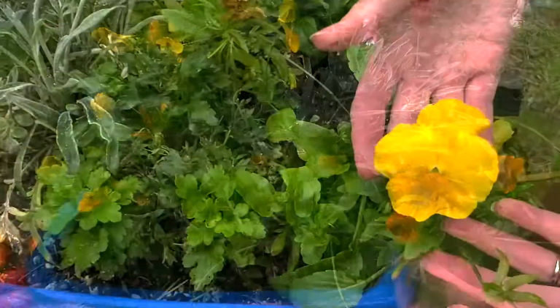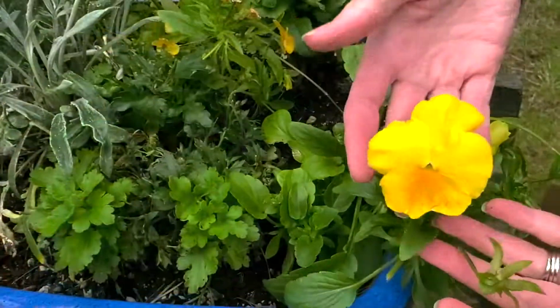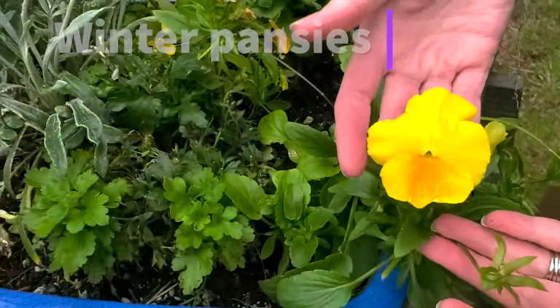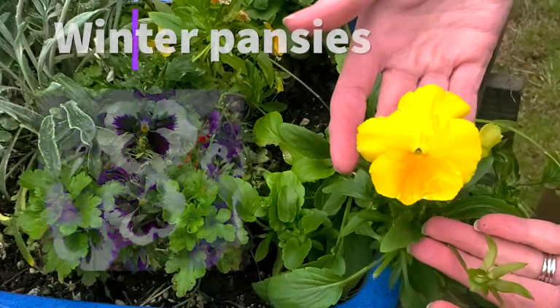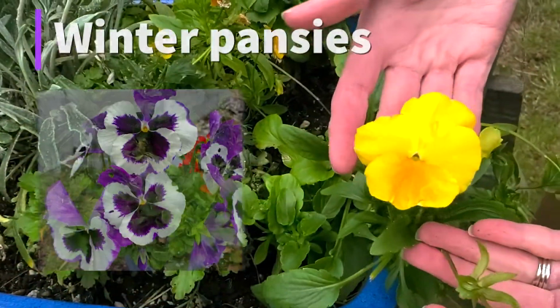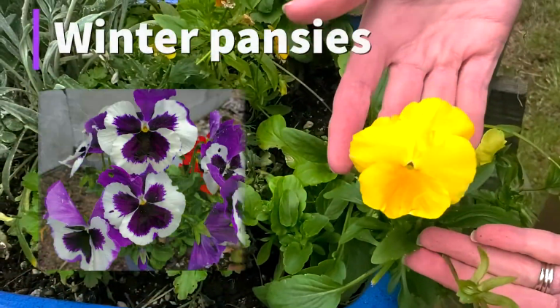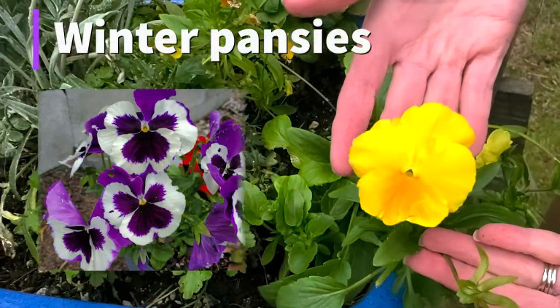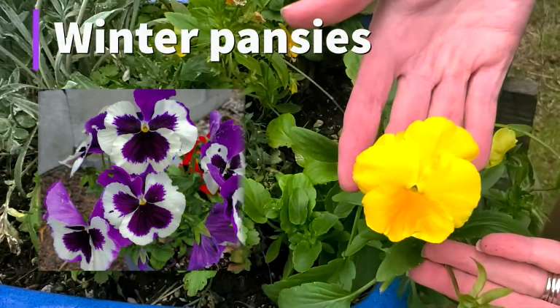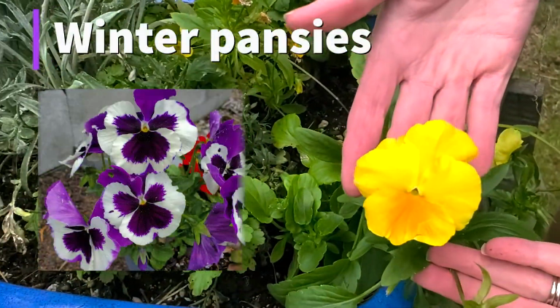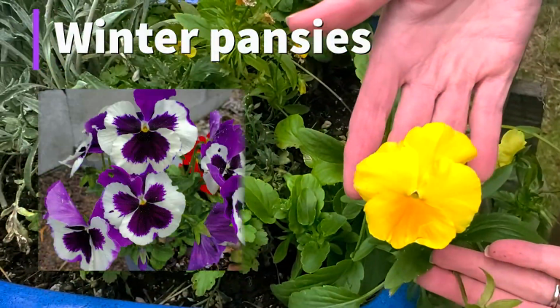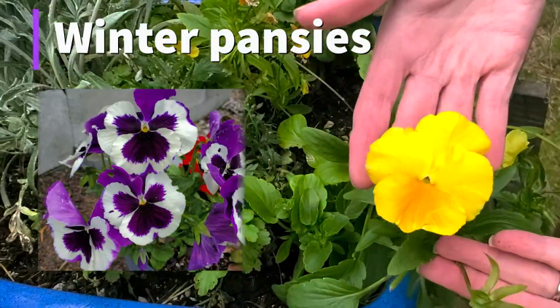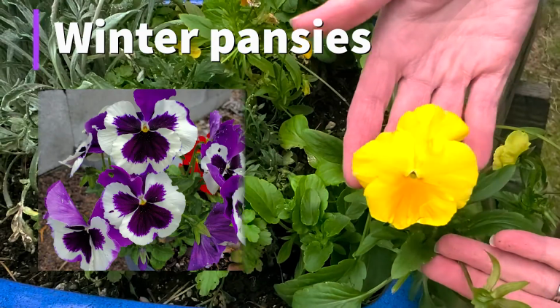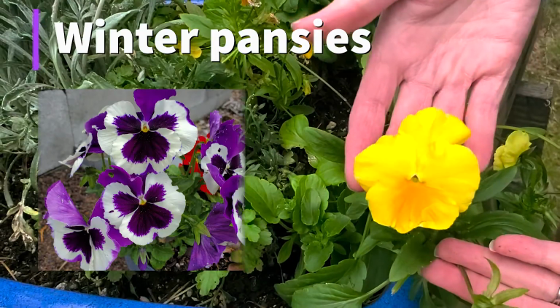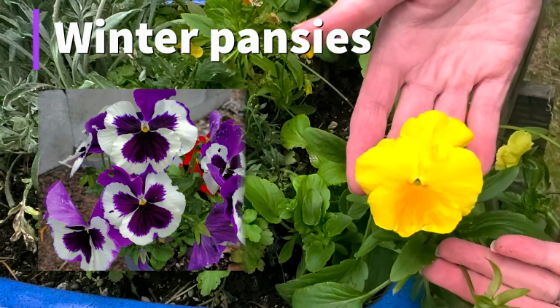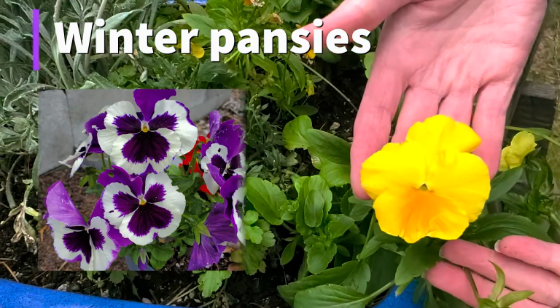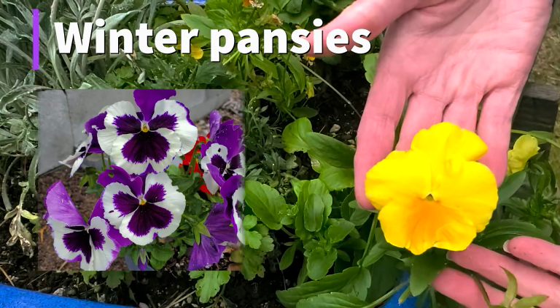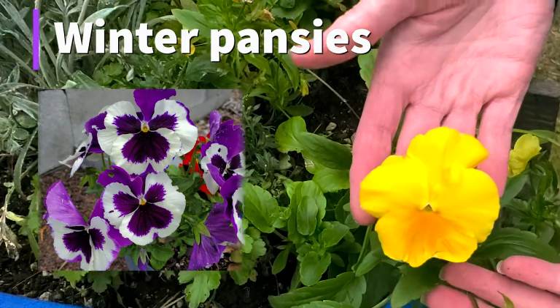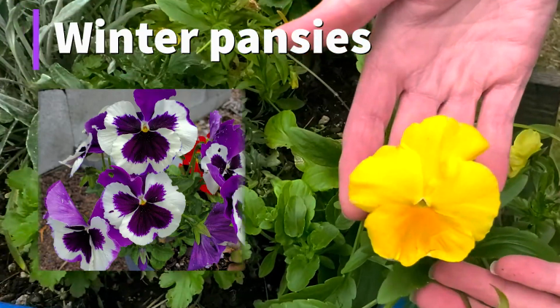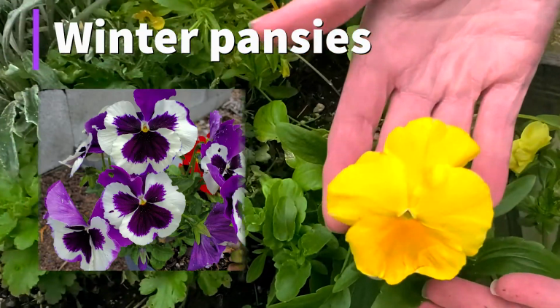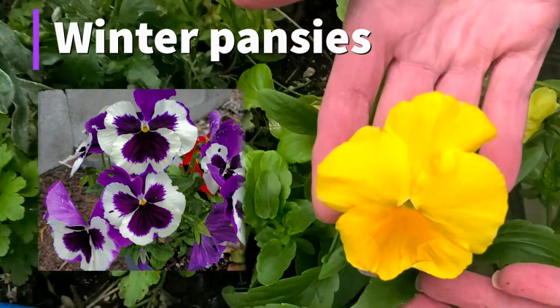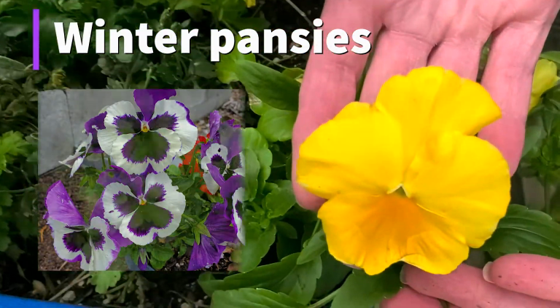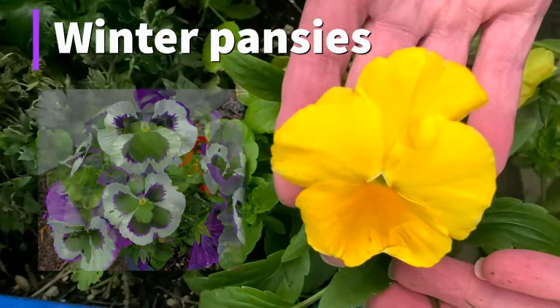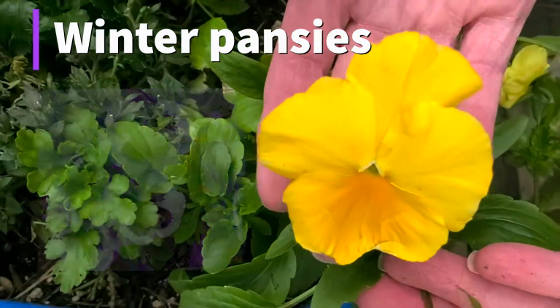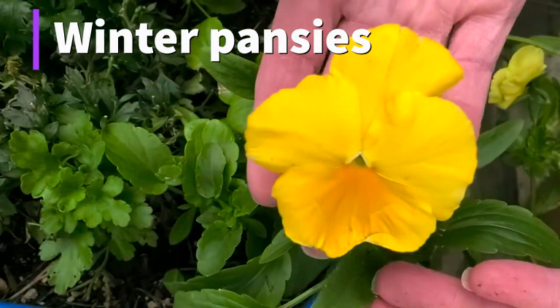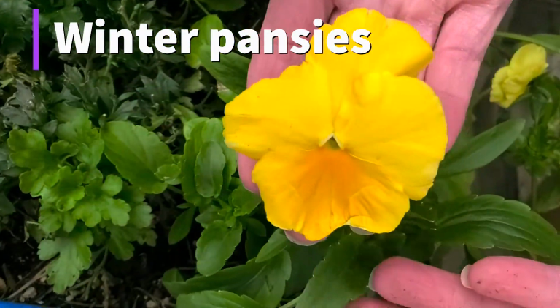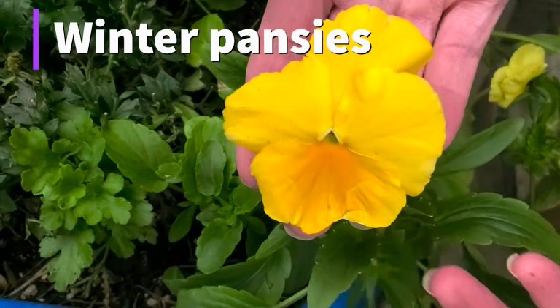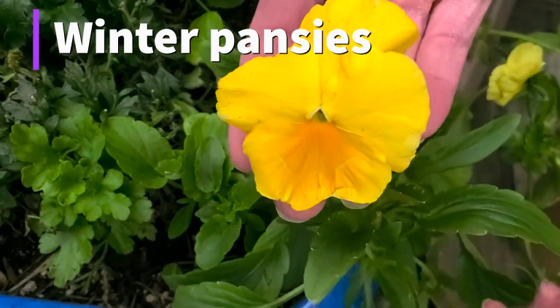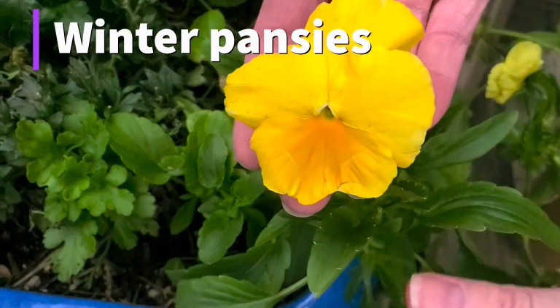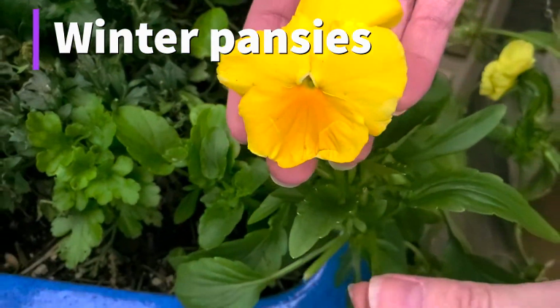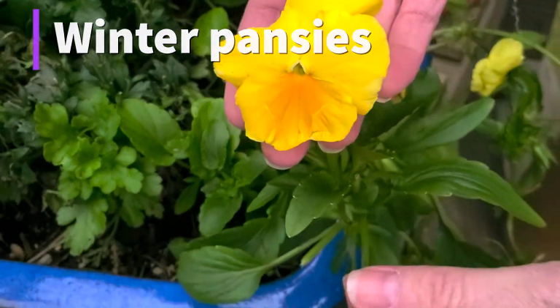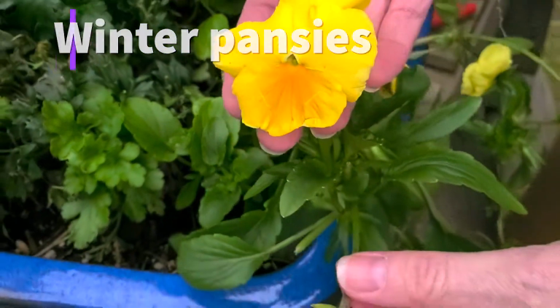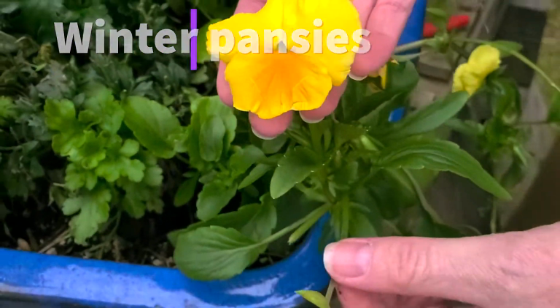And the fifth plant is pansies. Winter pansies will keep blooming into the winter if you keep them deadheaded.